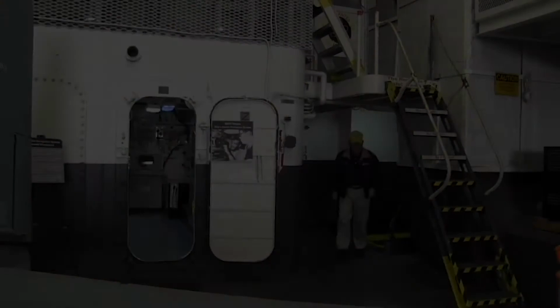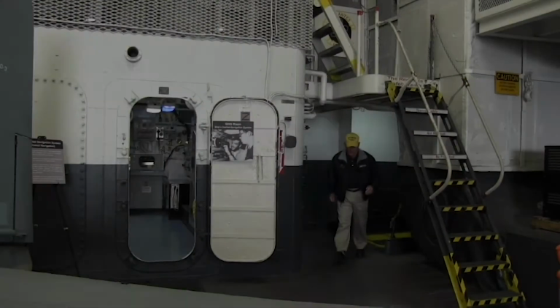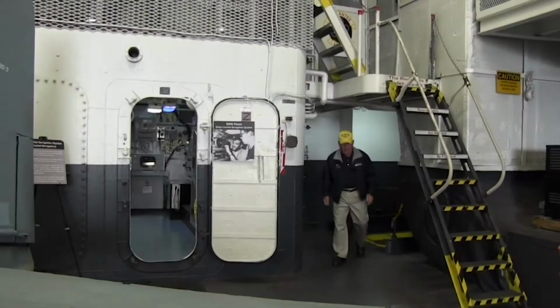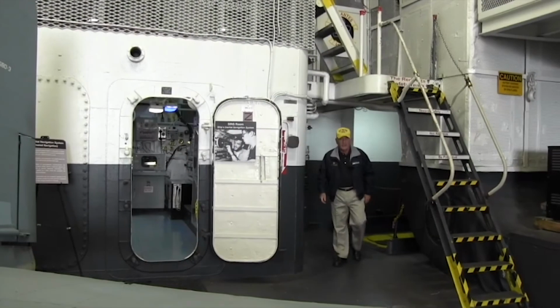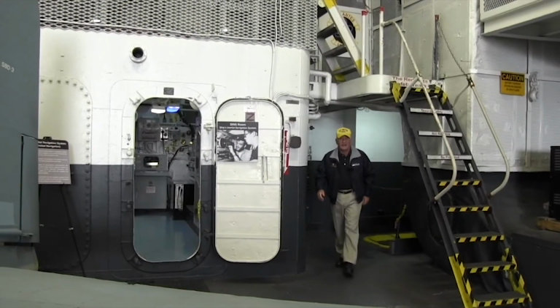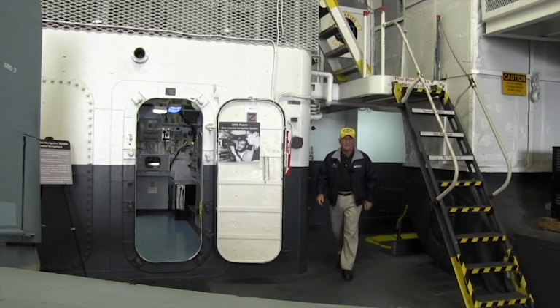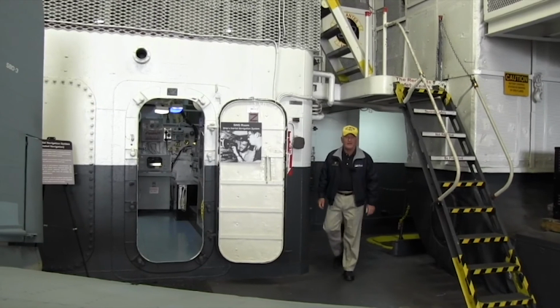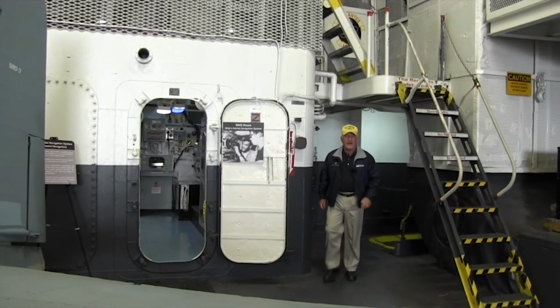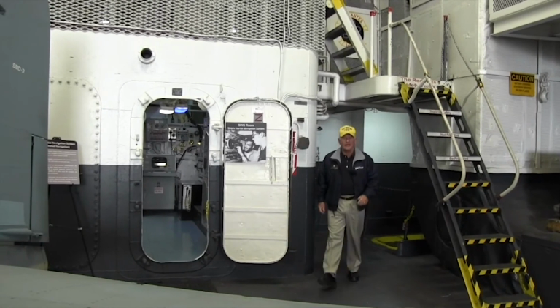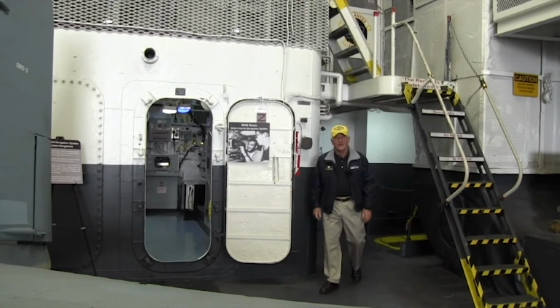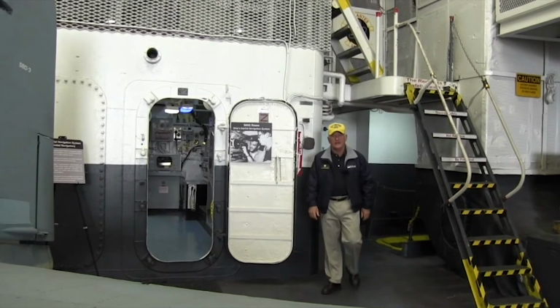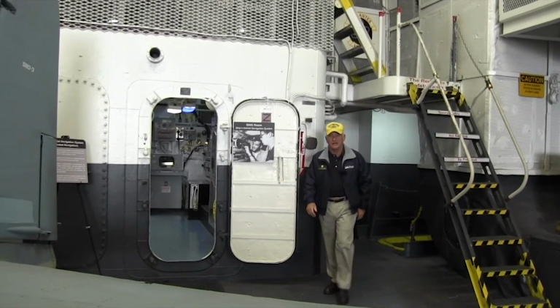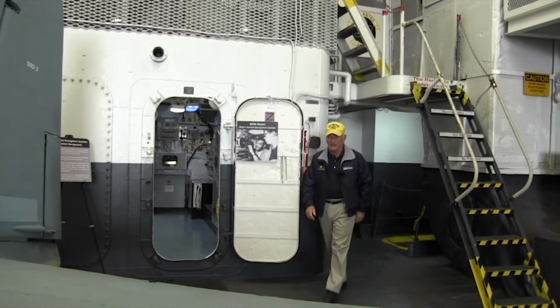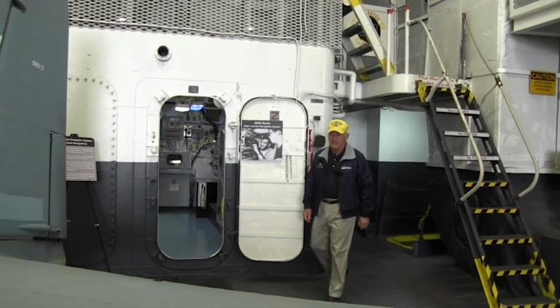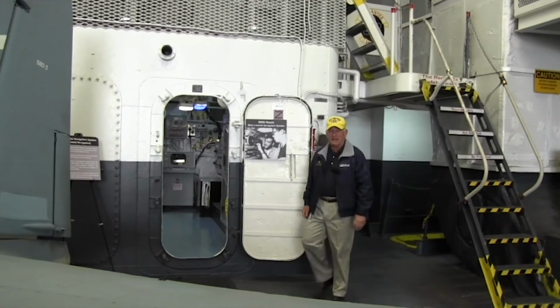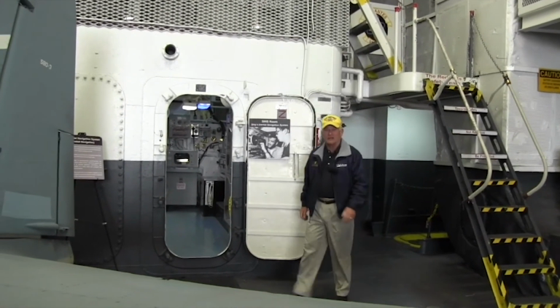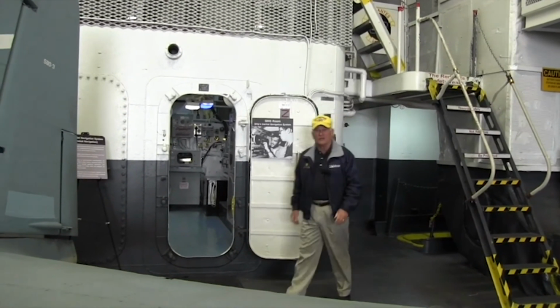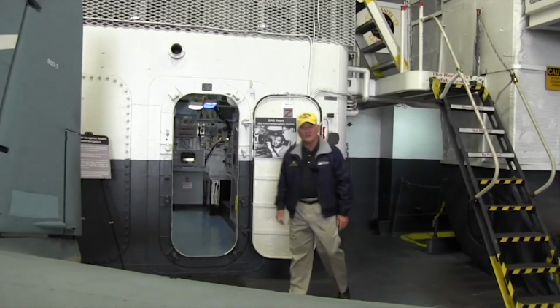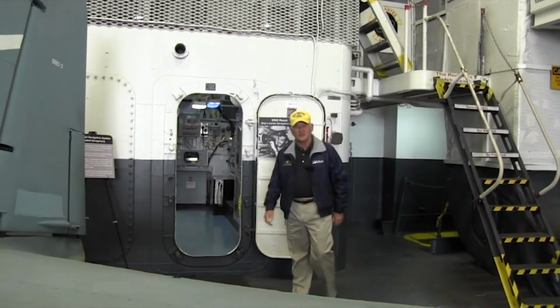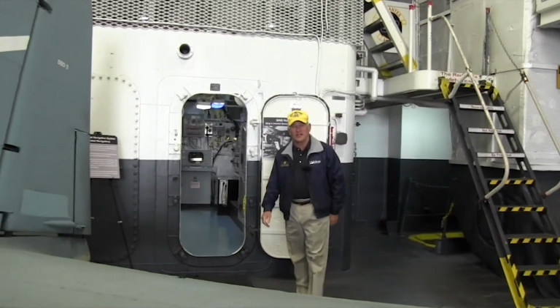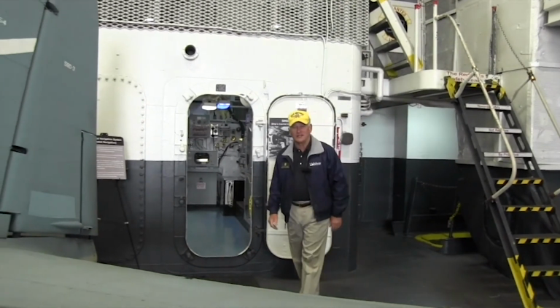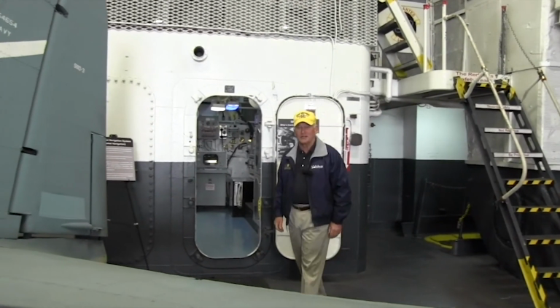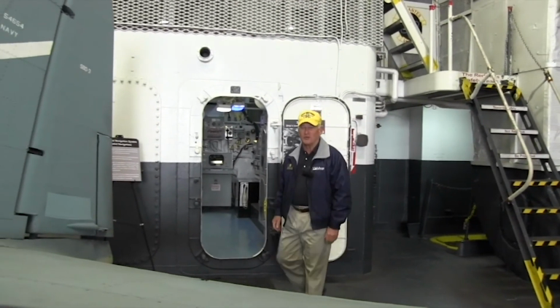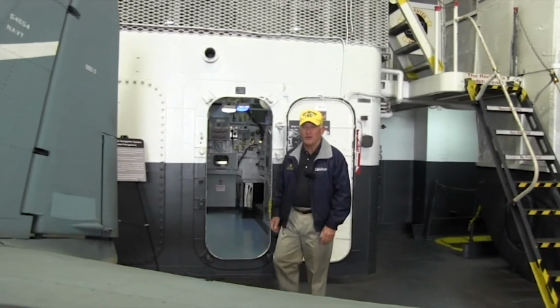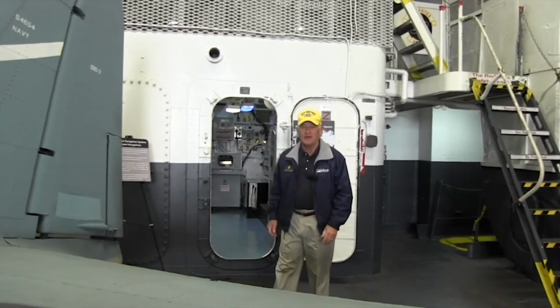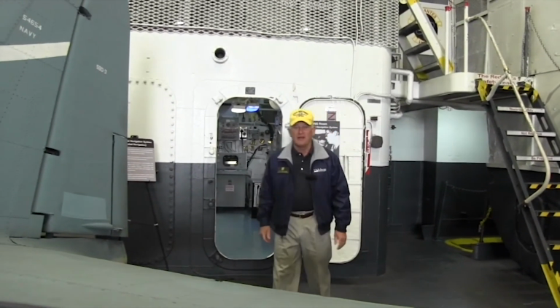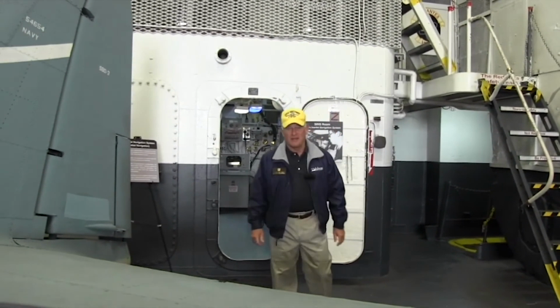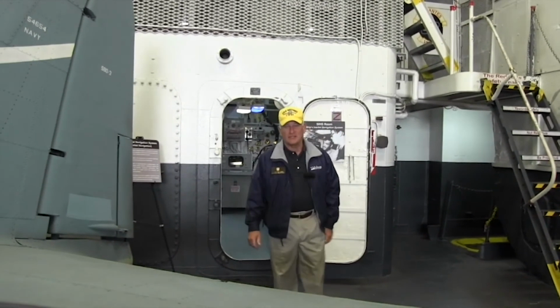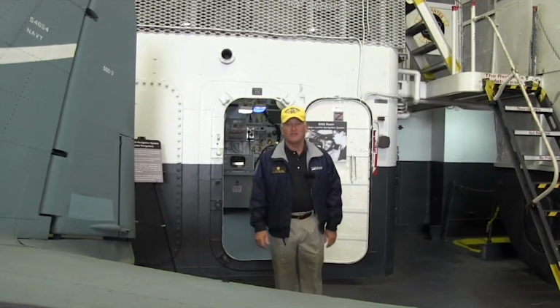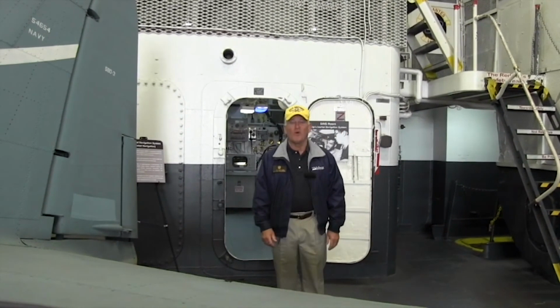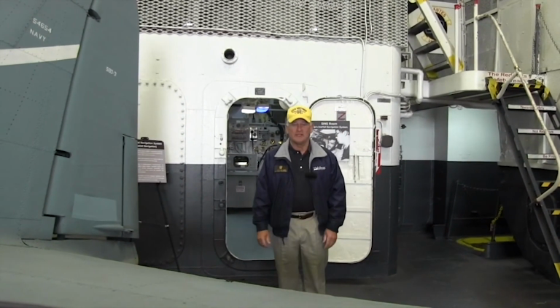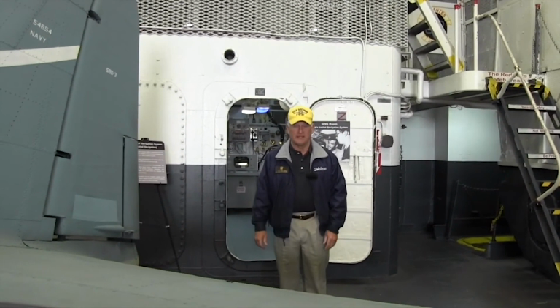Here we are back up on the hangar deck. That concludes our second deck tour. Thanks for watching.